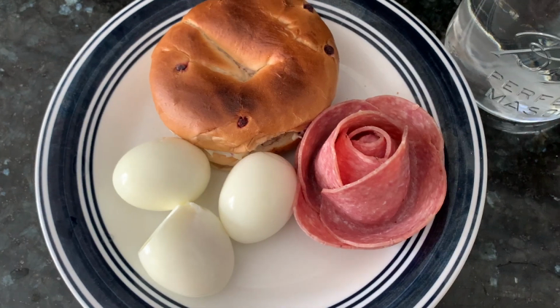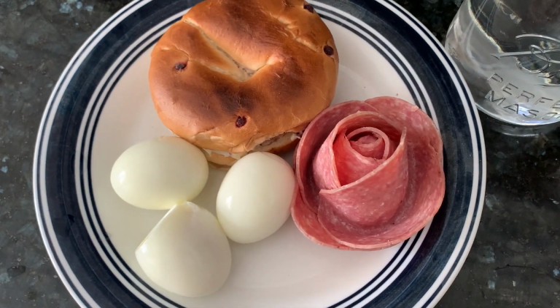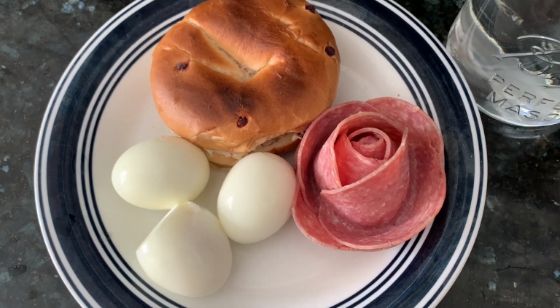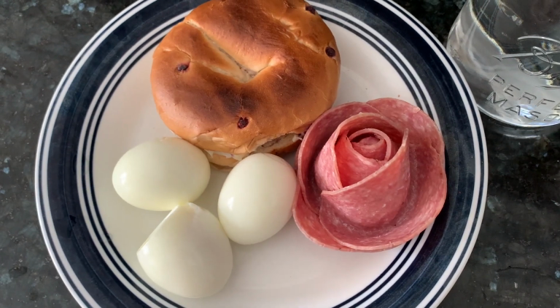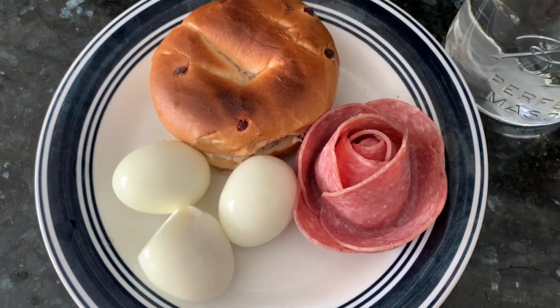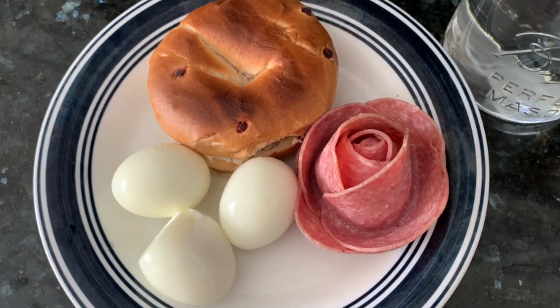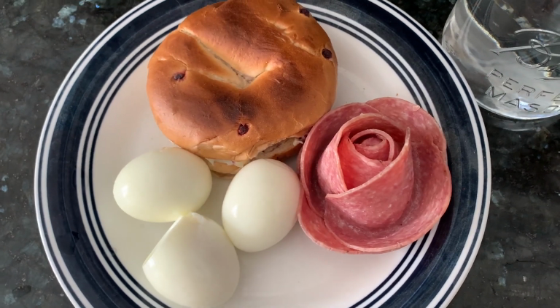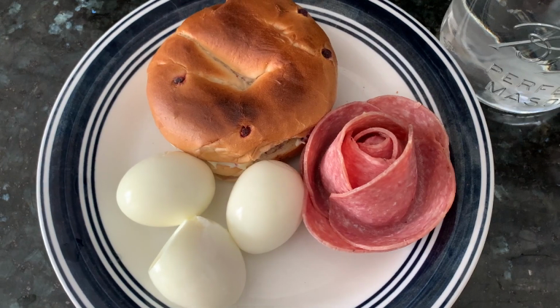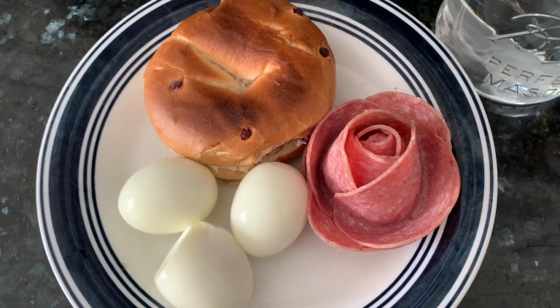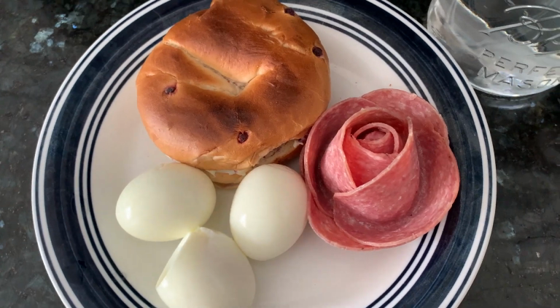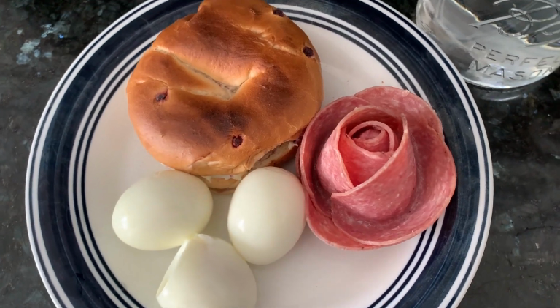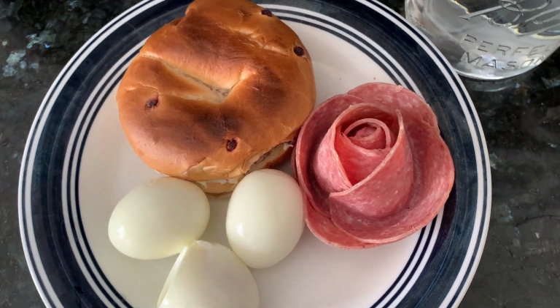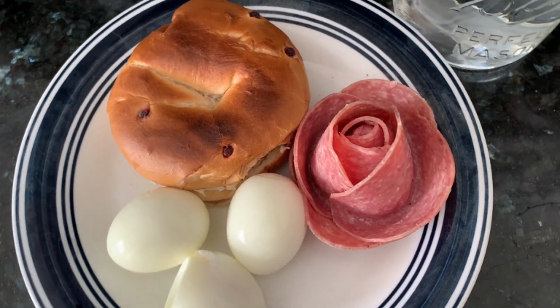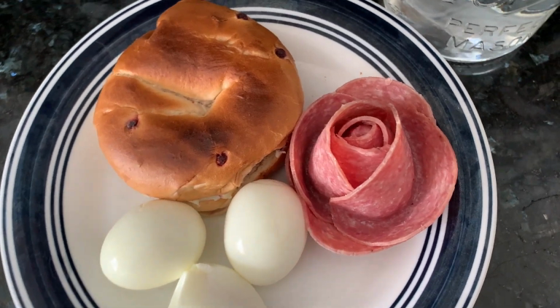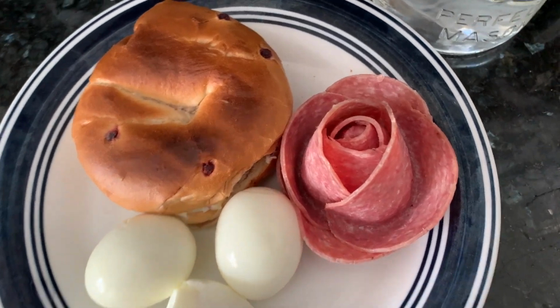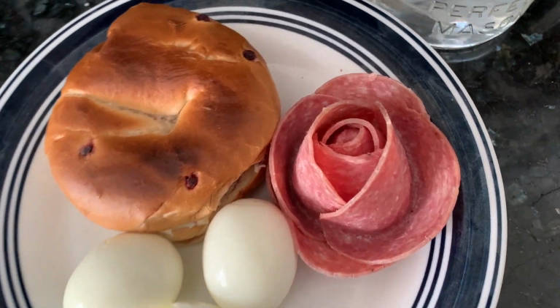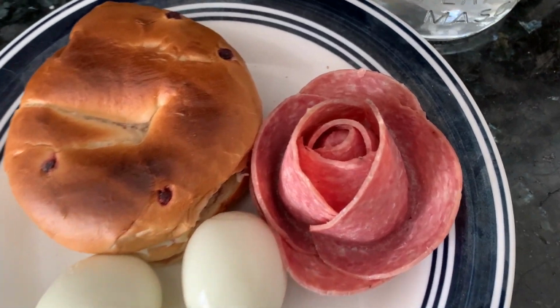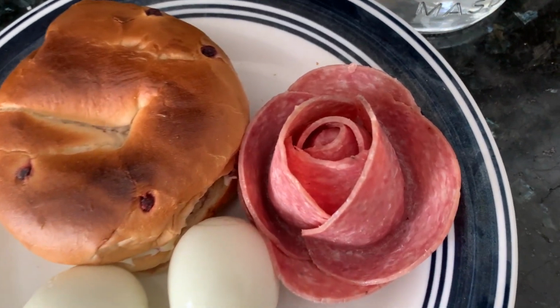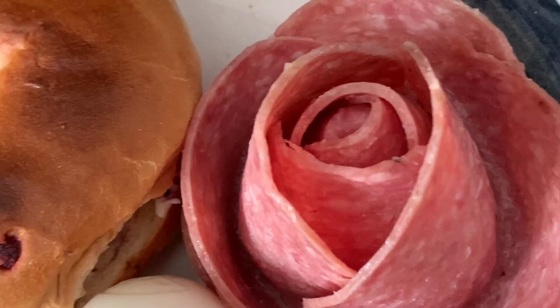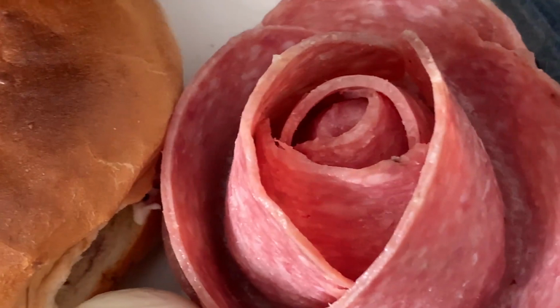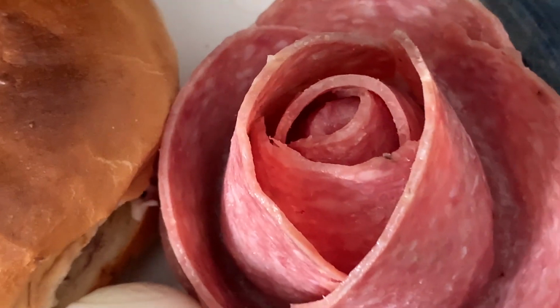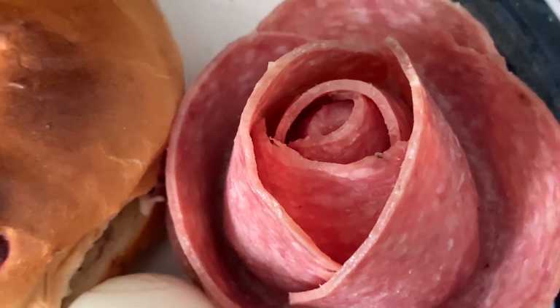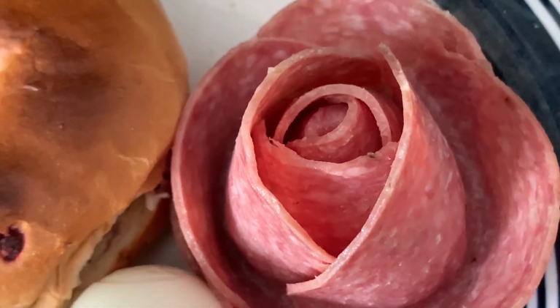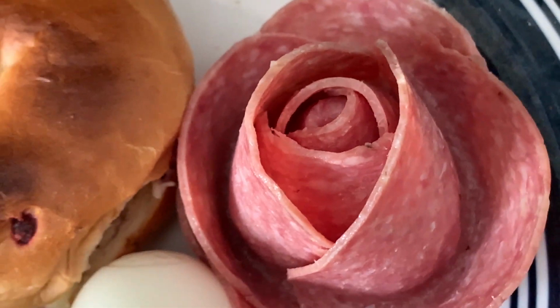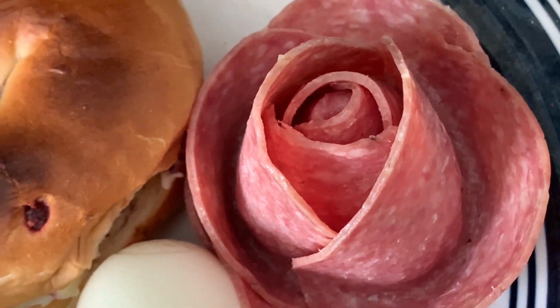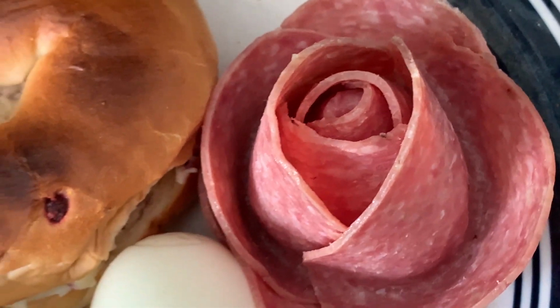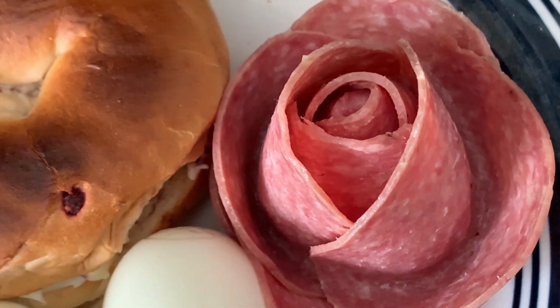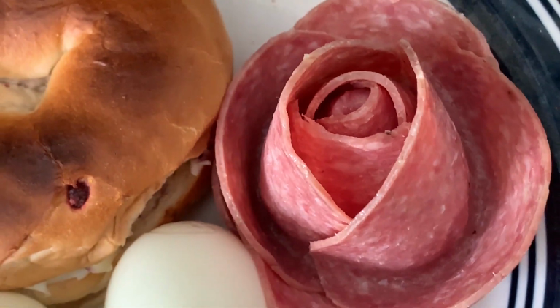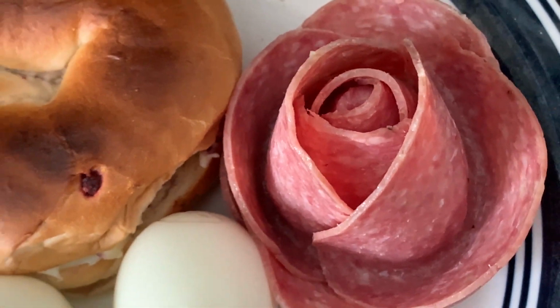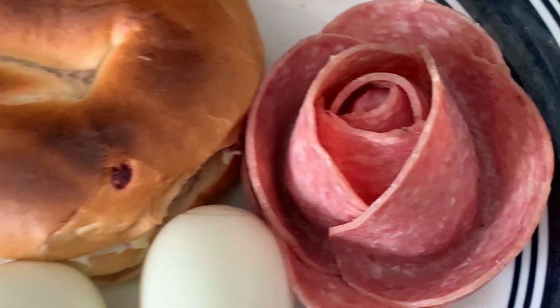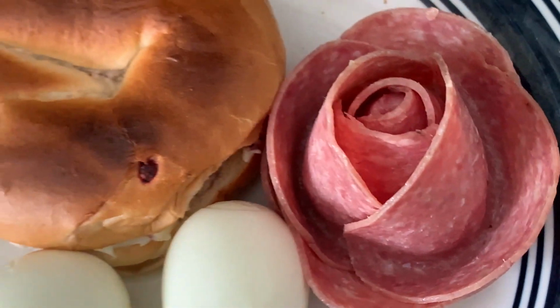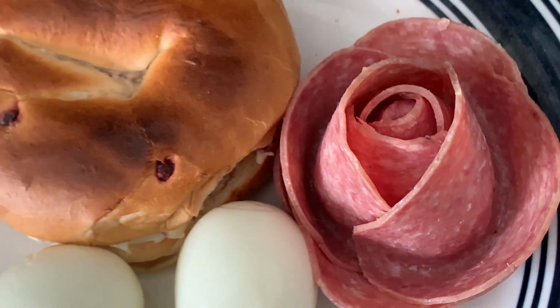Oh my god, they came out so cute. Look at it — I made a salami rose!